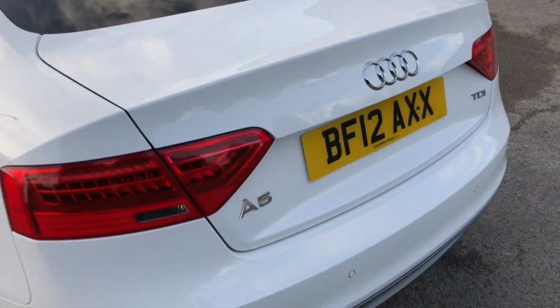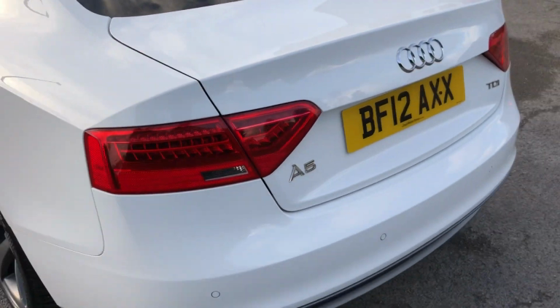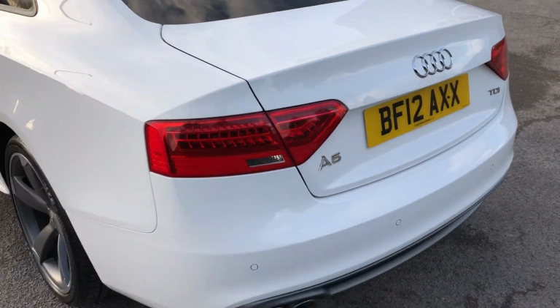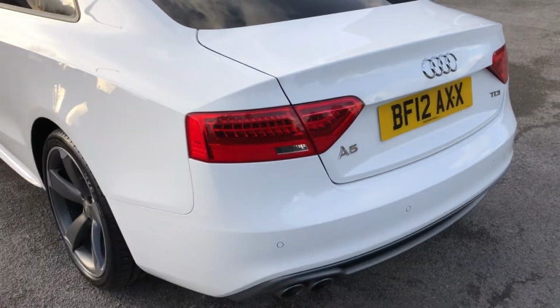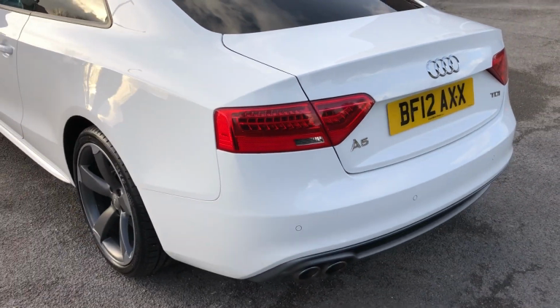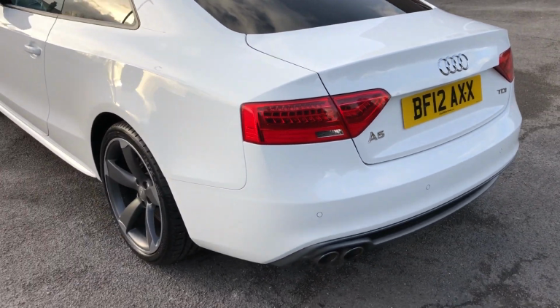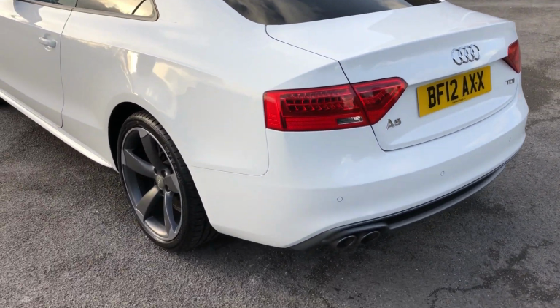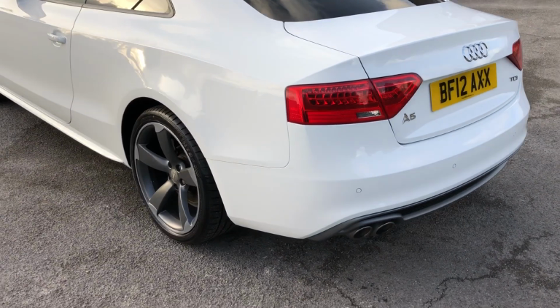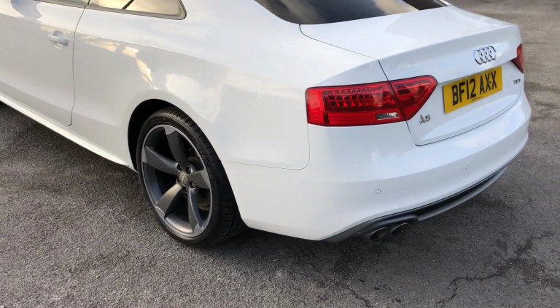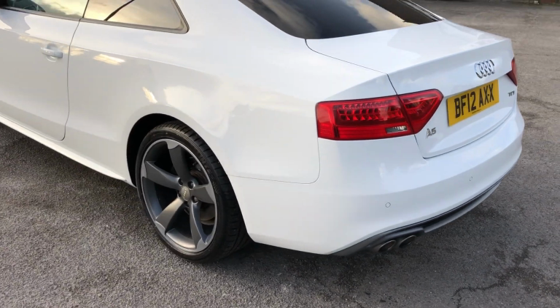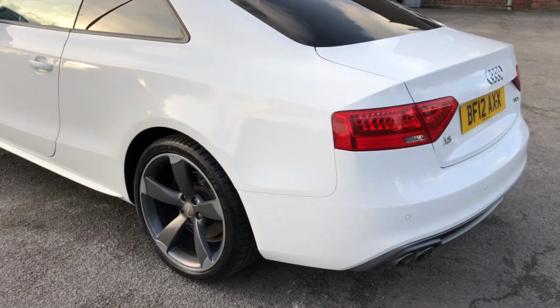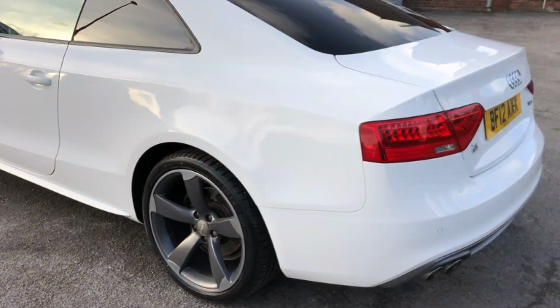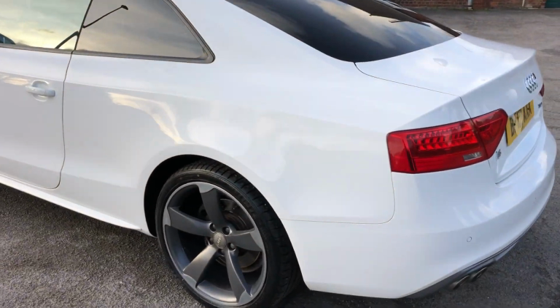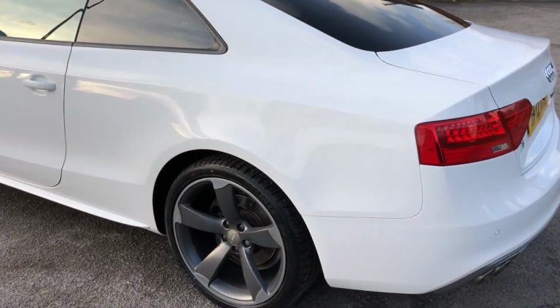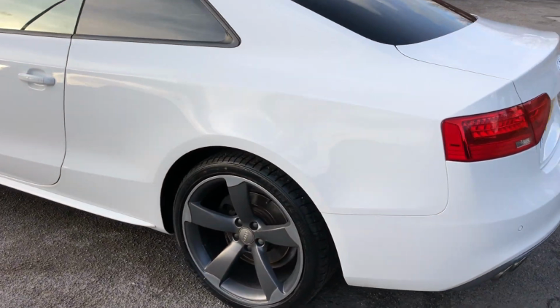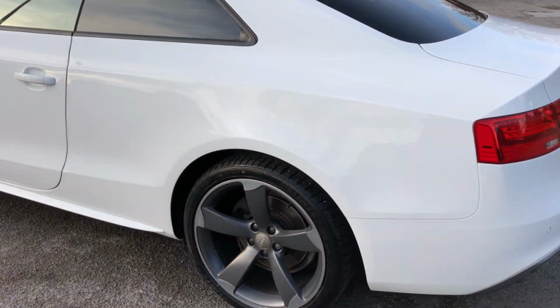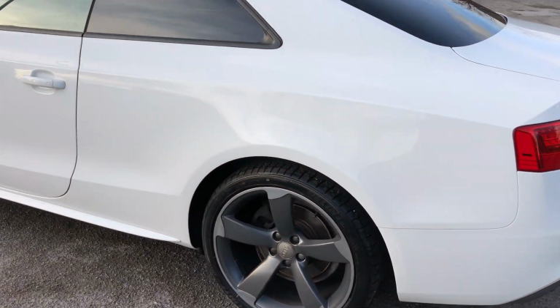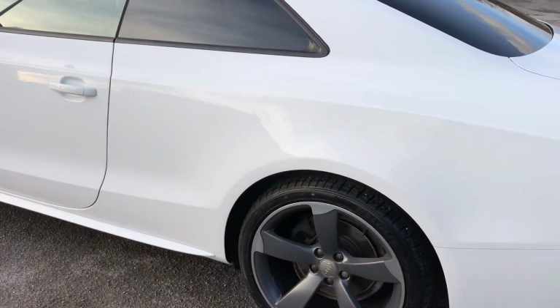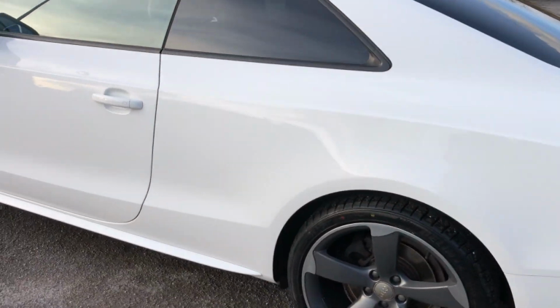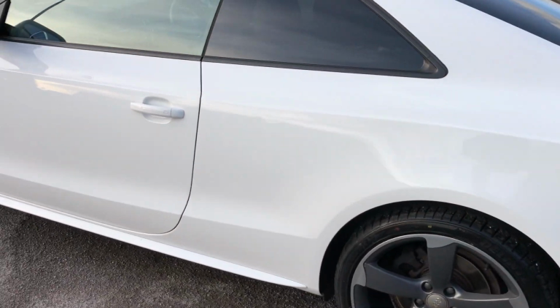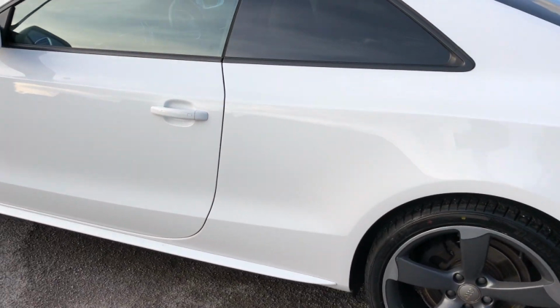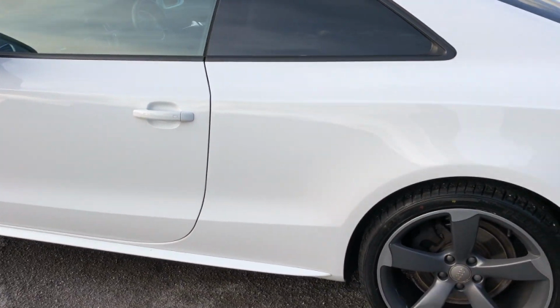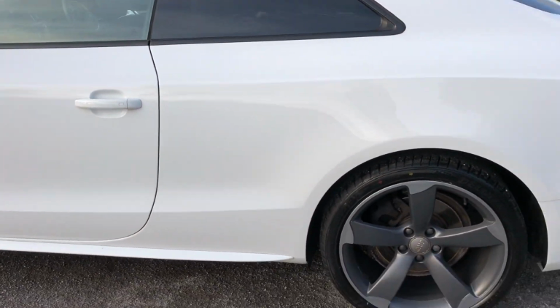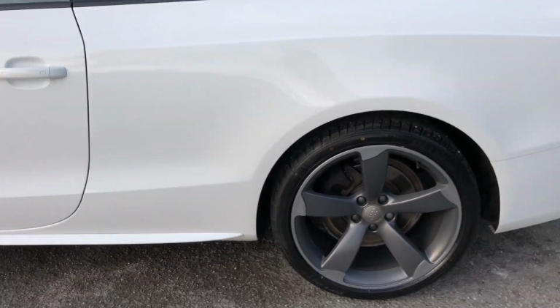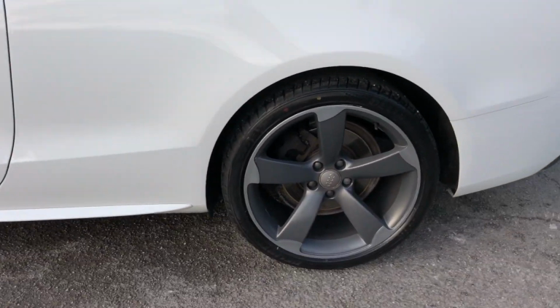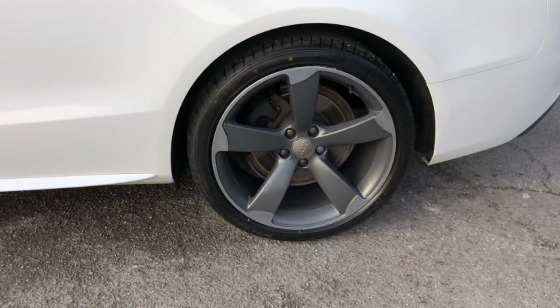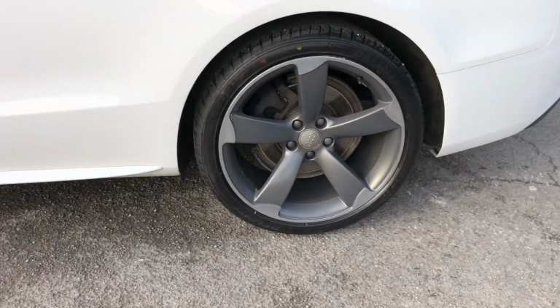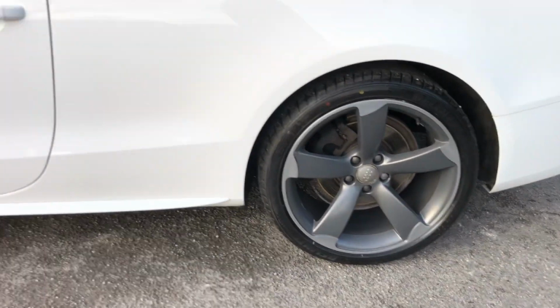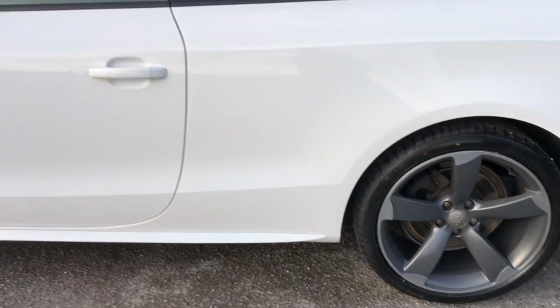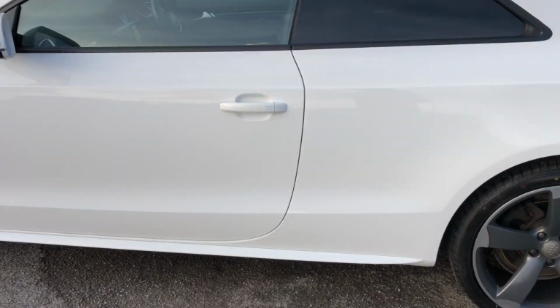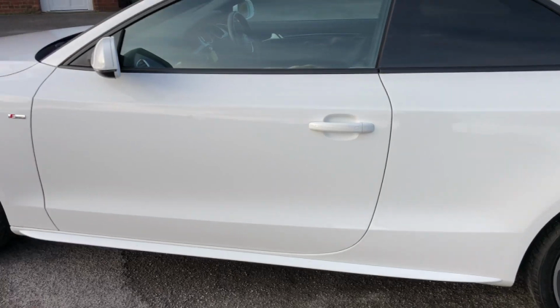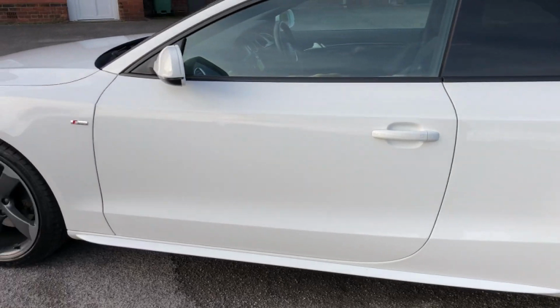Down the passenger side, it's again totally unmarked with no major dents, scratches or marks. The car has just been fully valeted and is ready to drive away today.